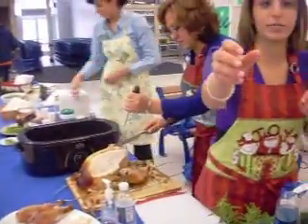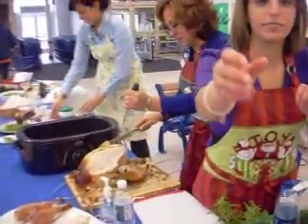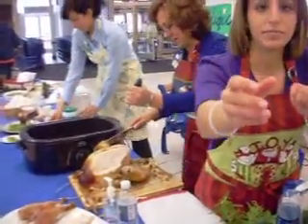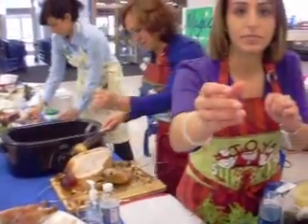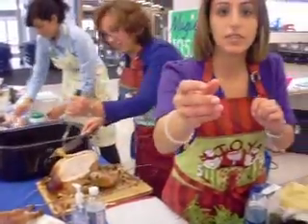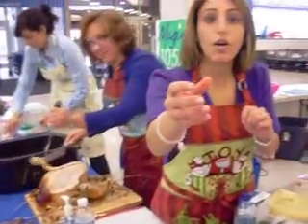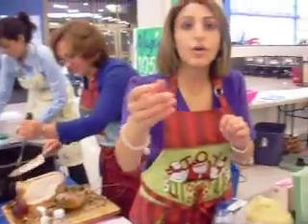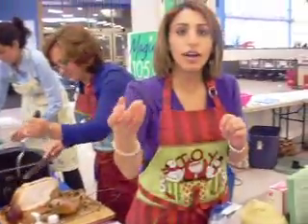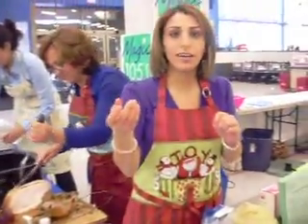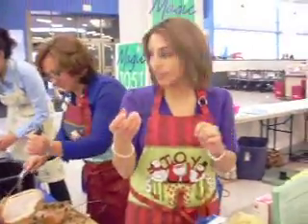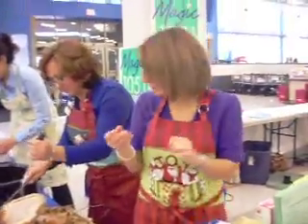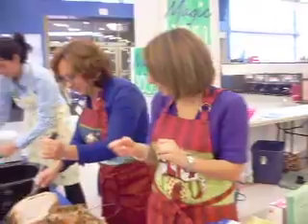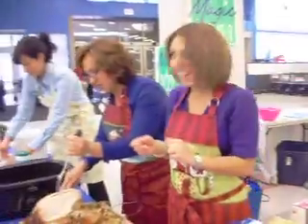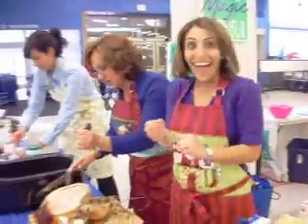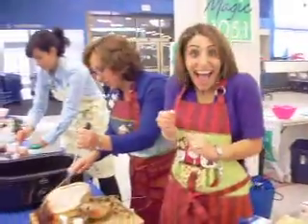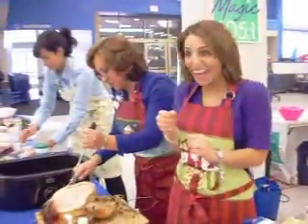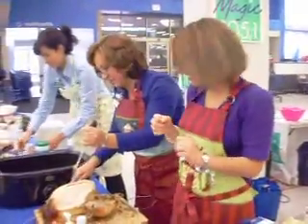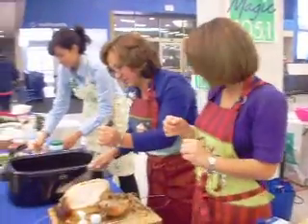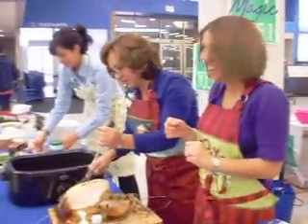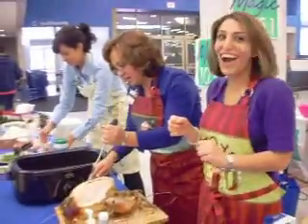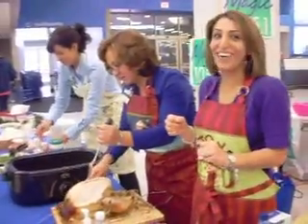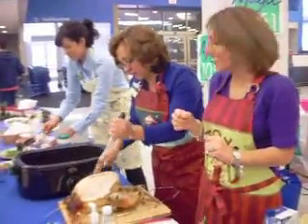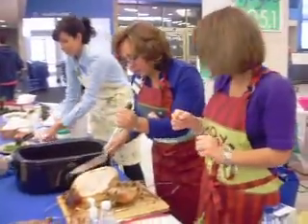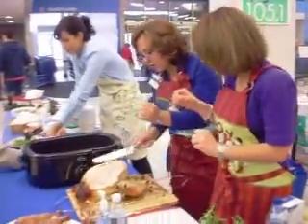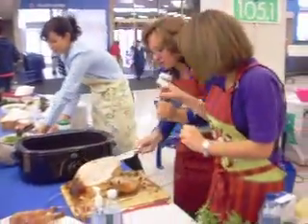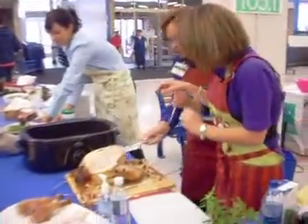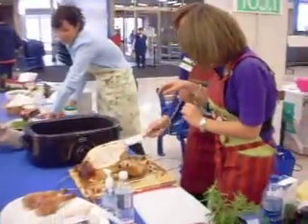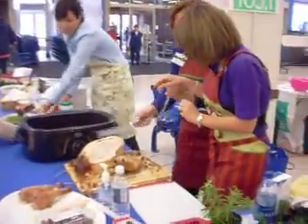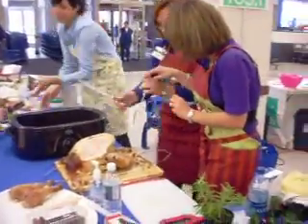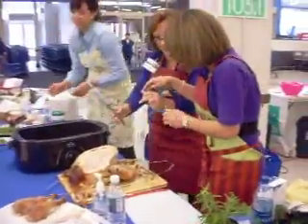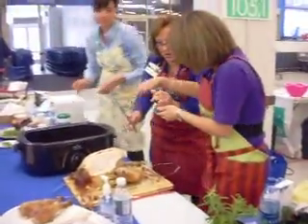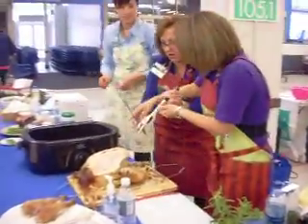I'm taking video. You are? Yes, hello, you're in it. Okay, here you go.